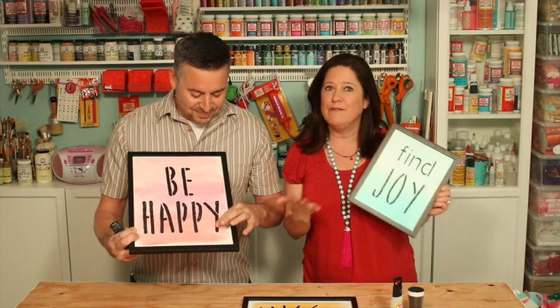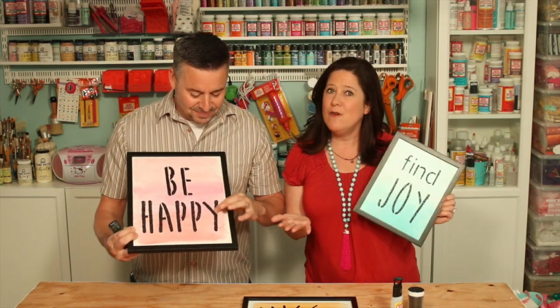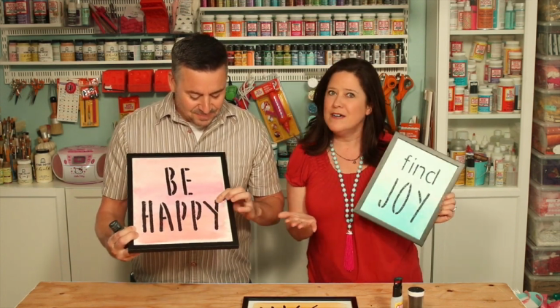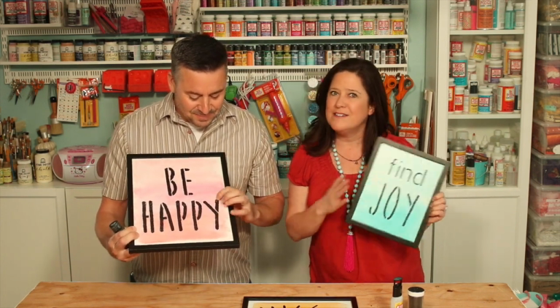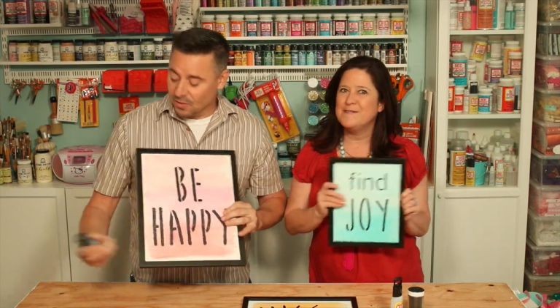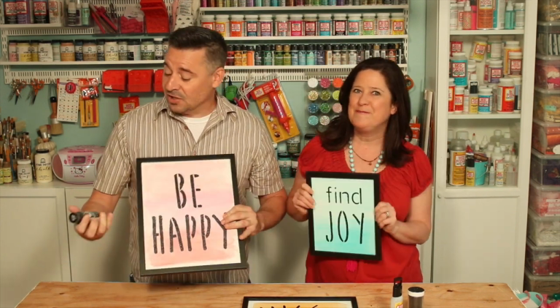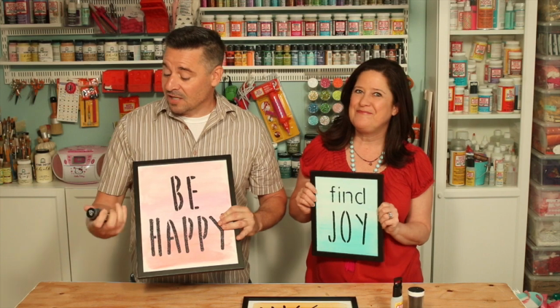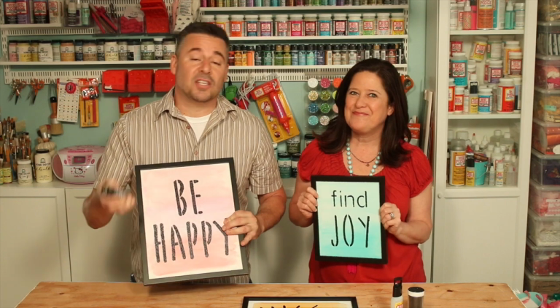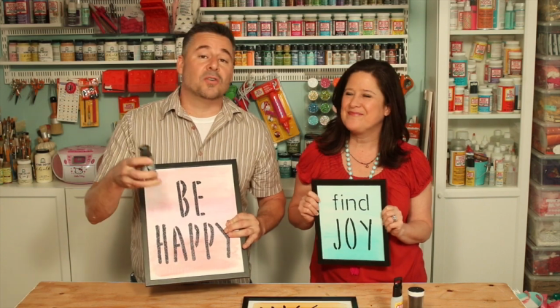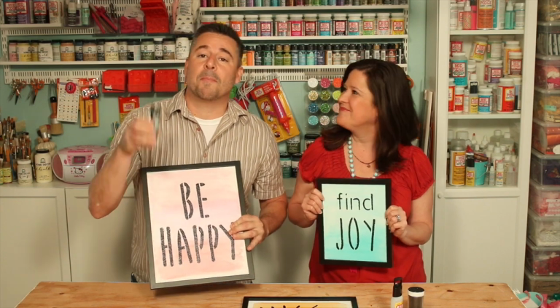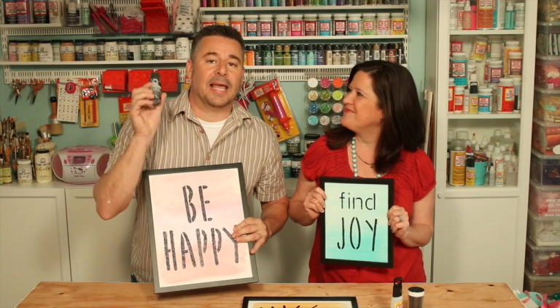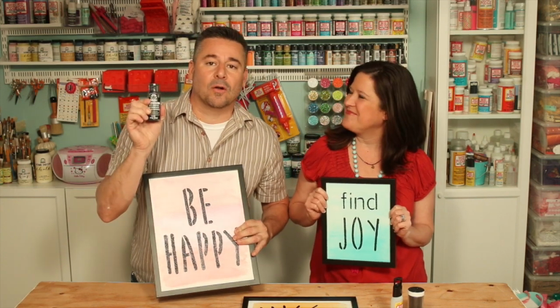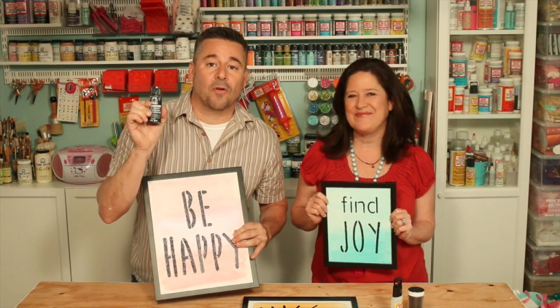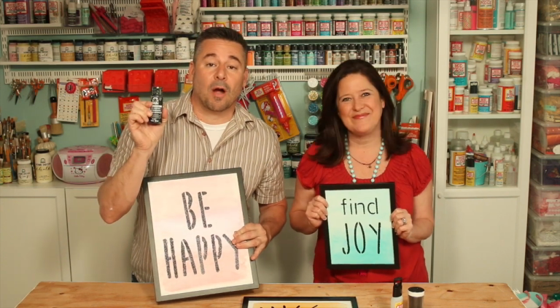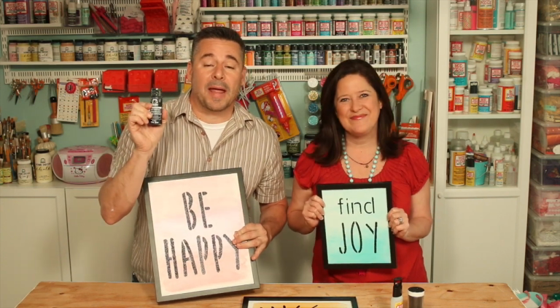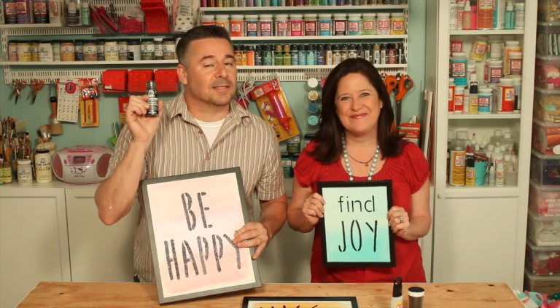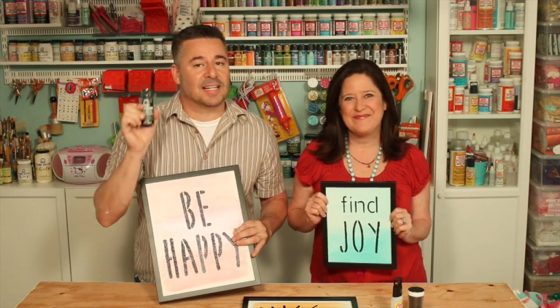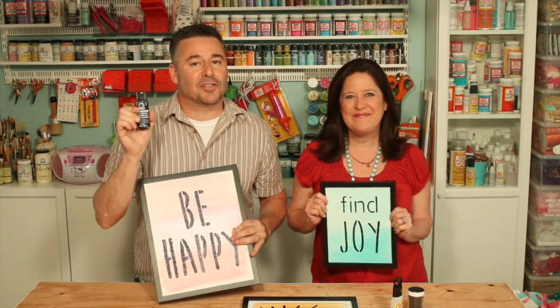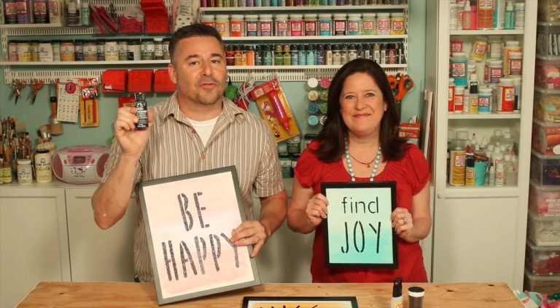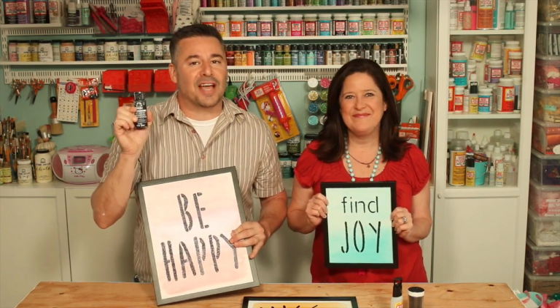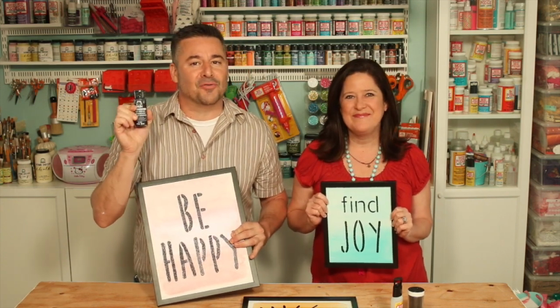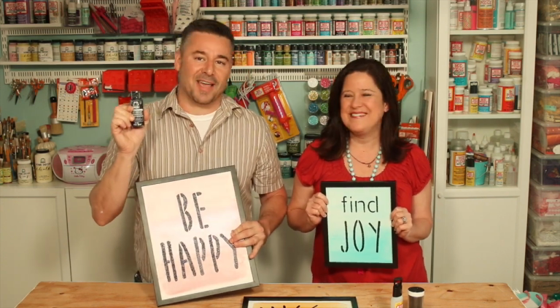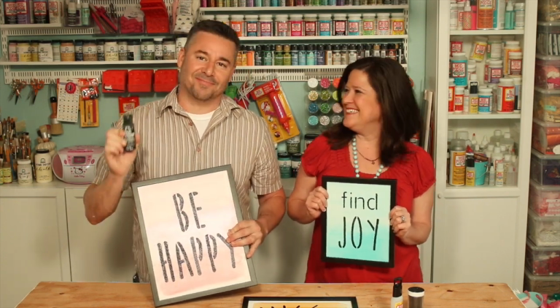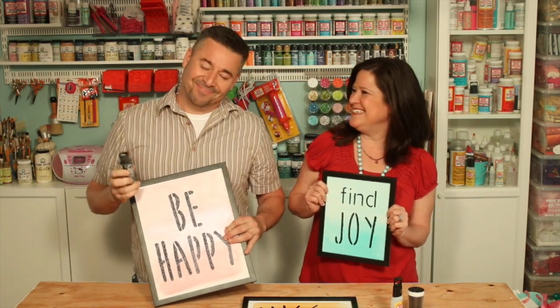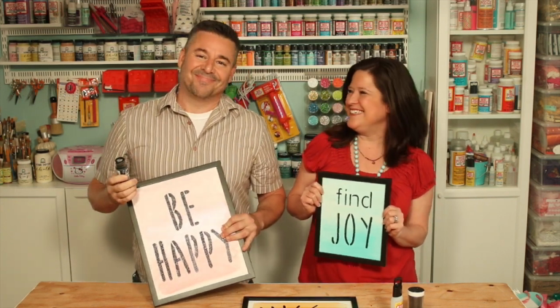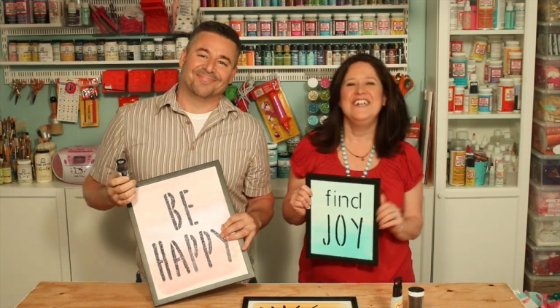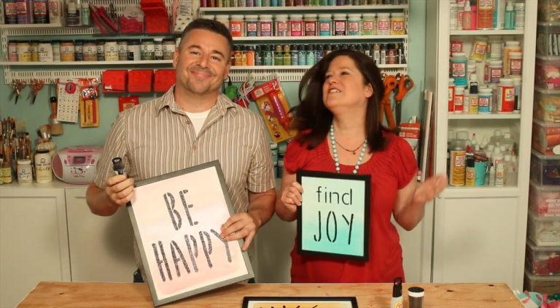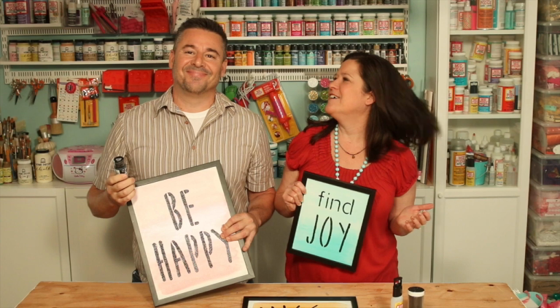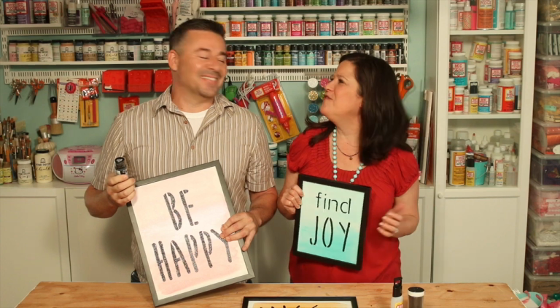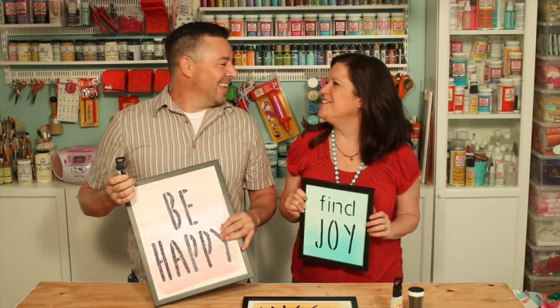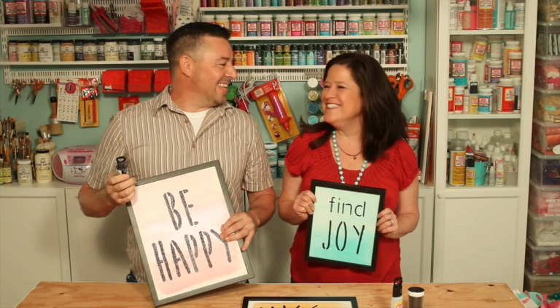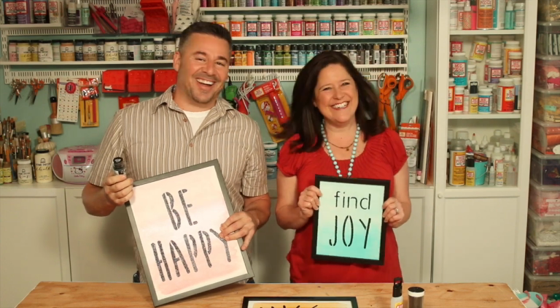But of course, you can just use plain old FolkArt paint and stencil the old-fashioned way. Just like us — old fashioned. That's right.